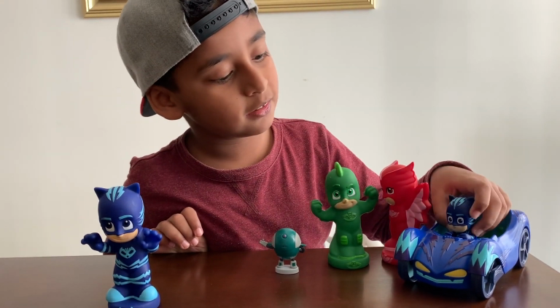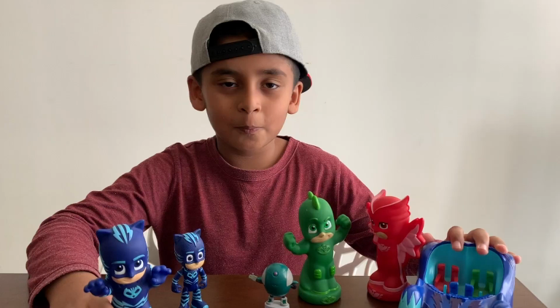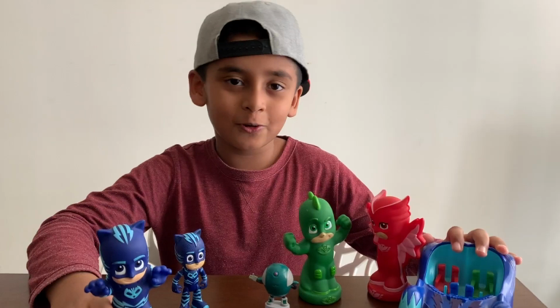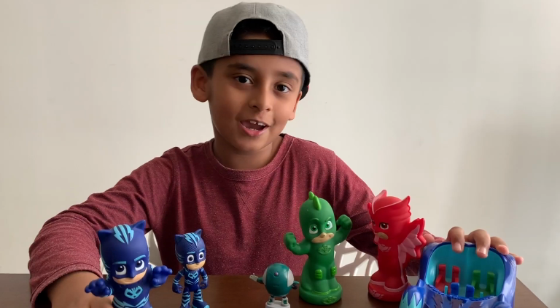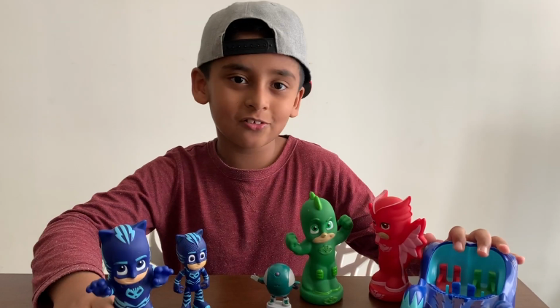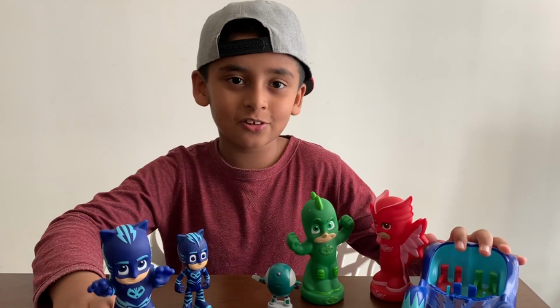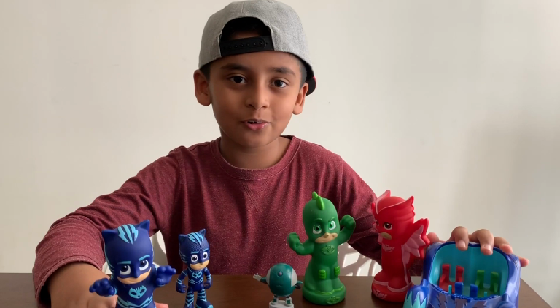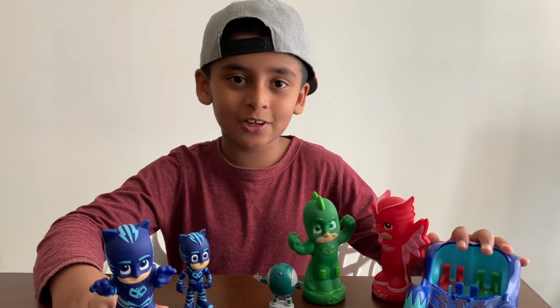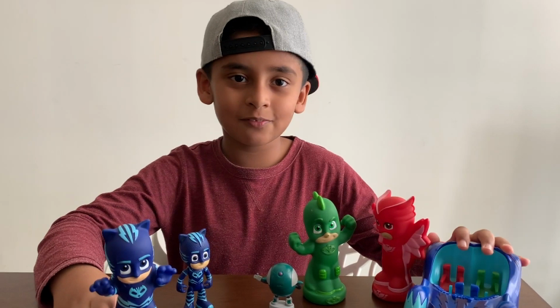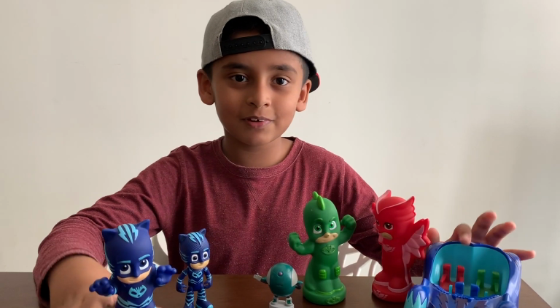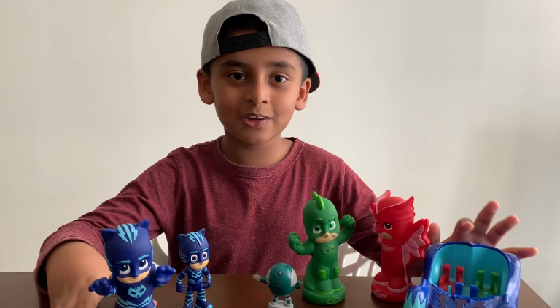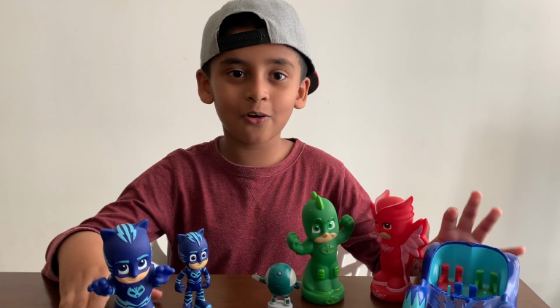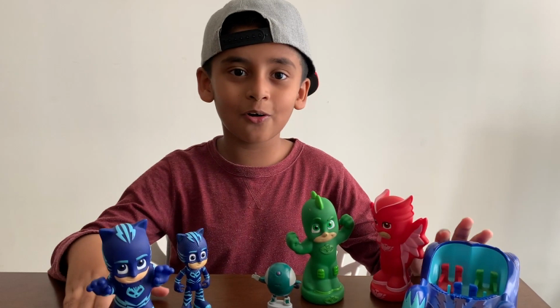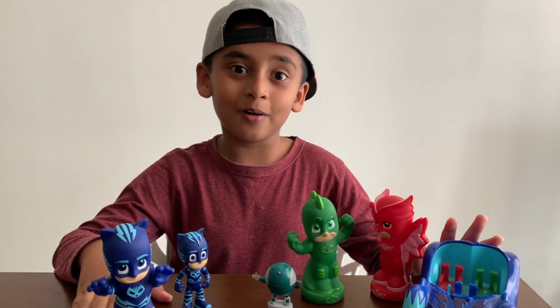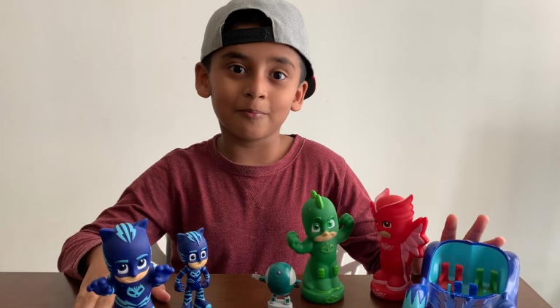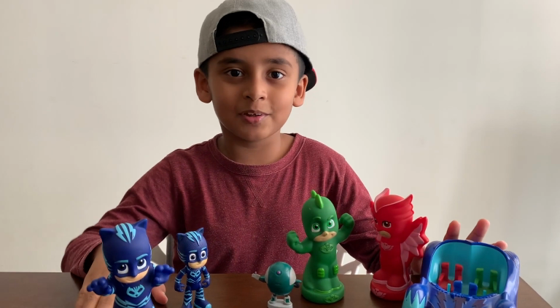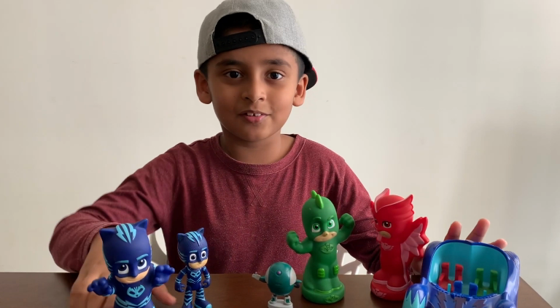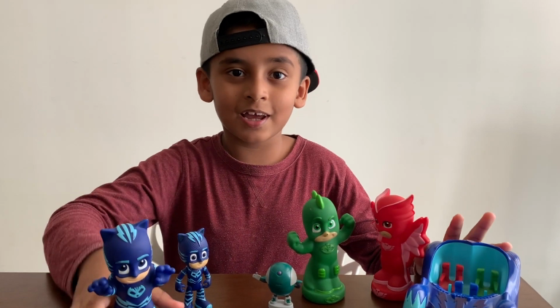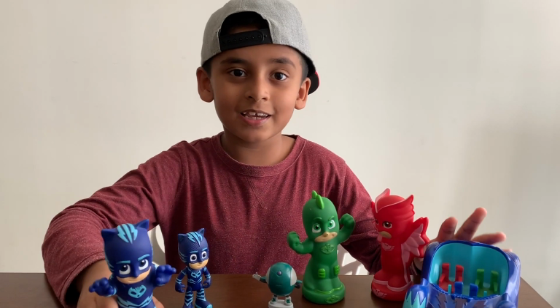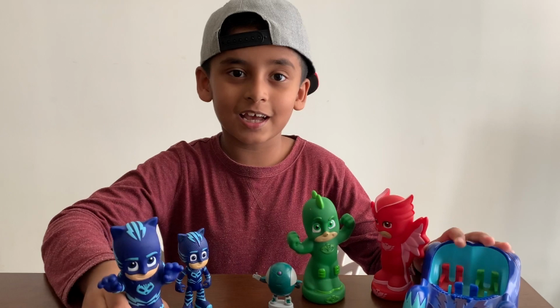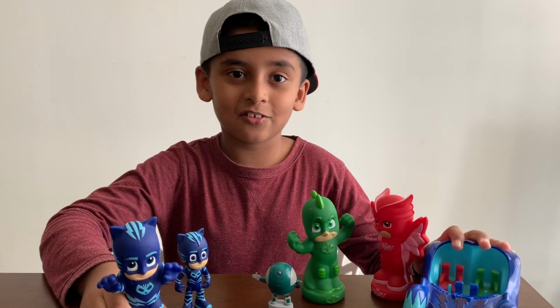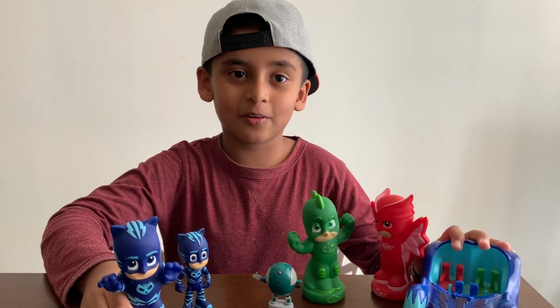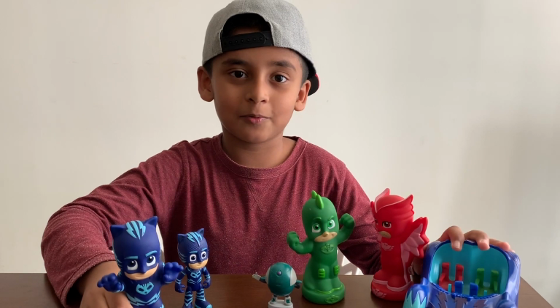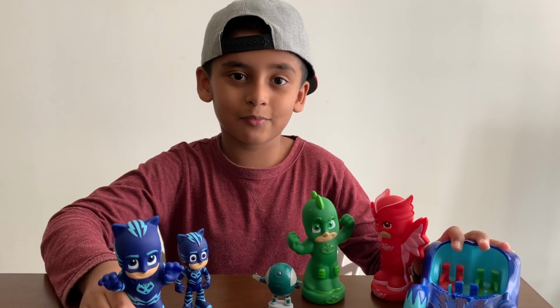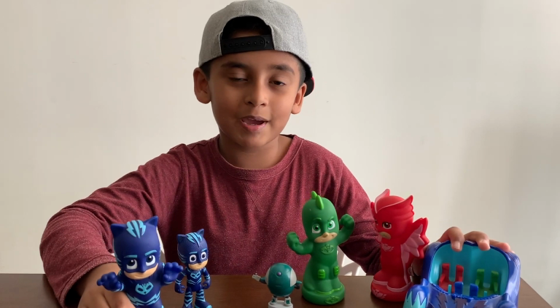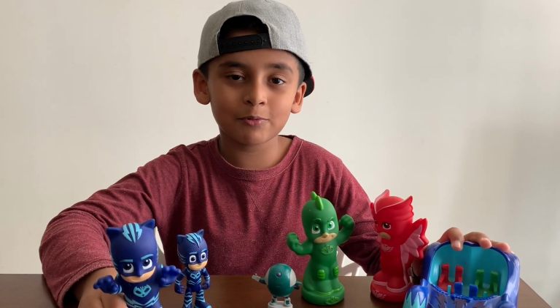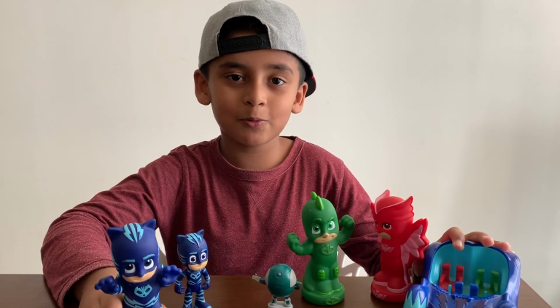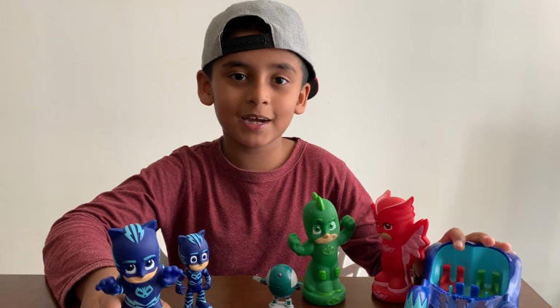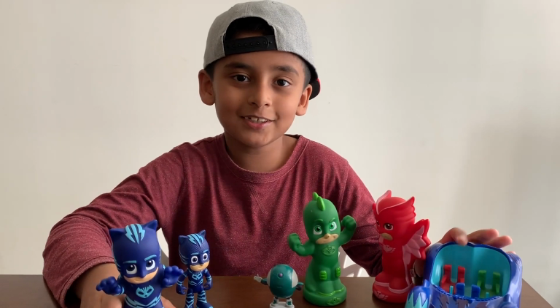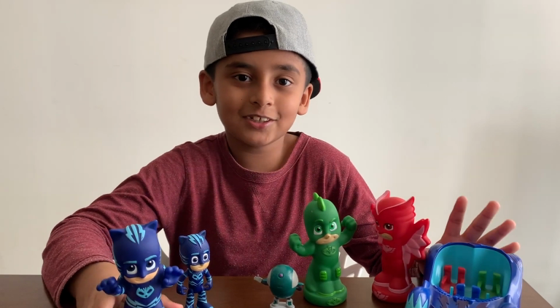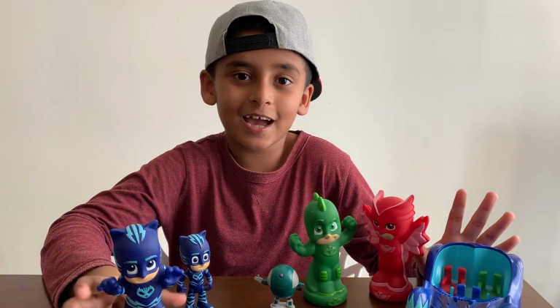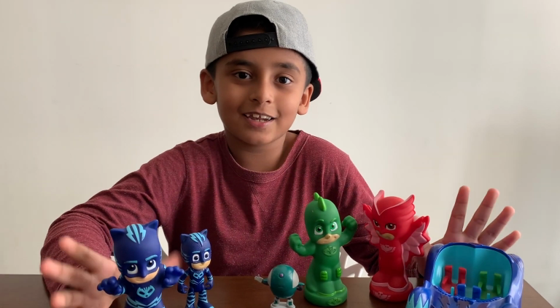Hope you guys enjoyed this video! Please like and subscribe to my channel, and see you next time!